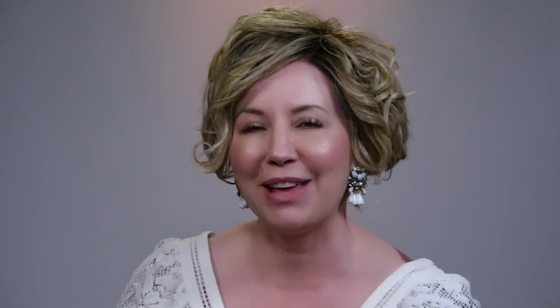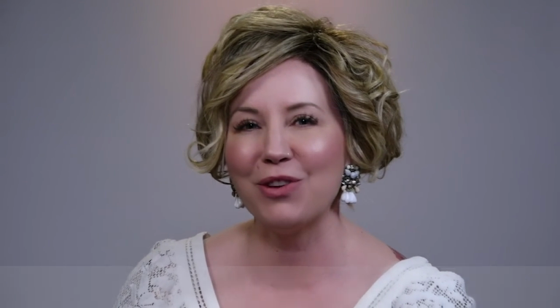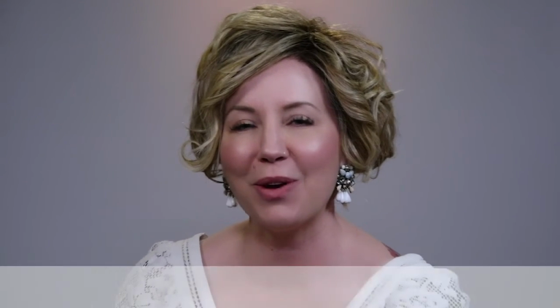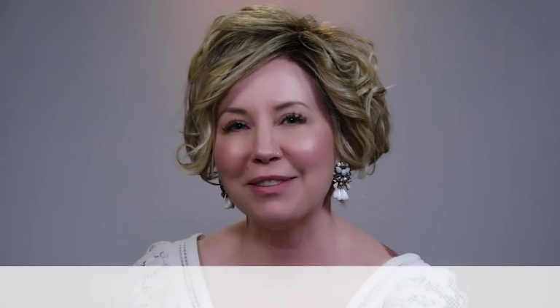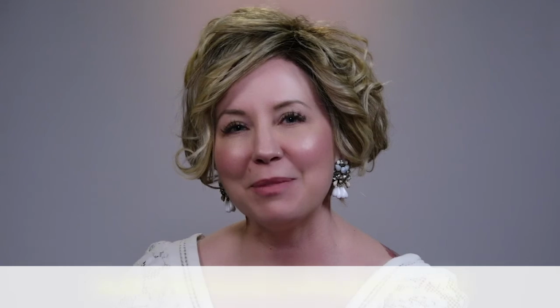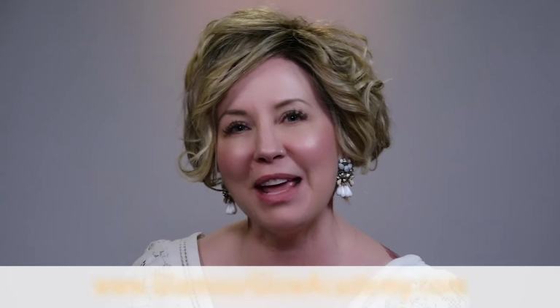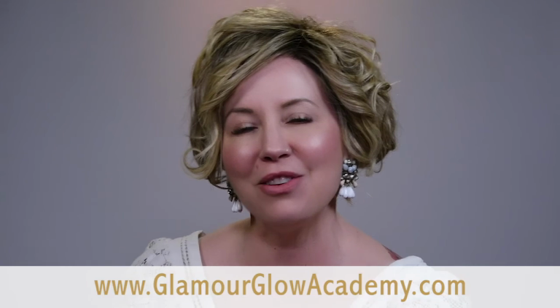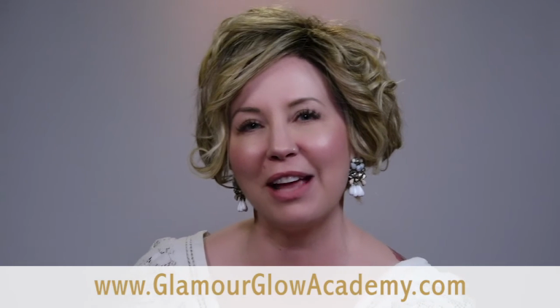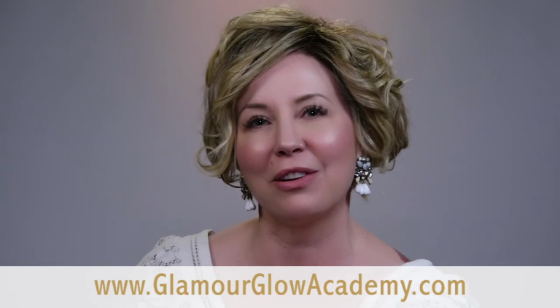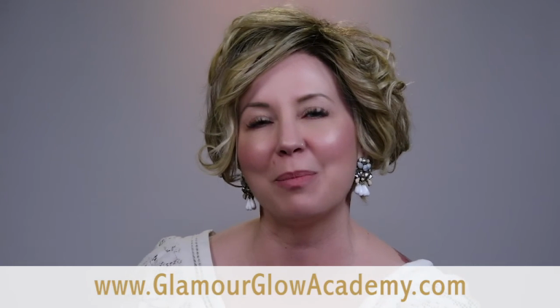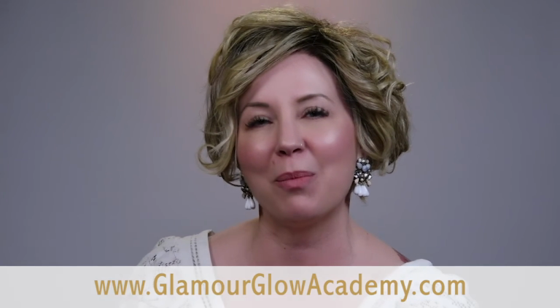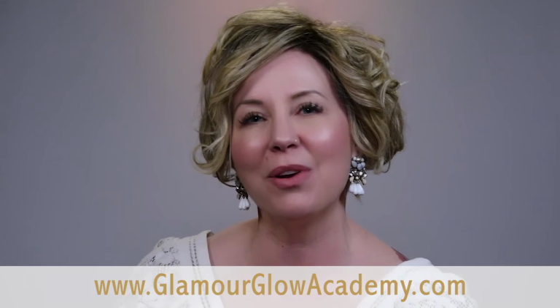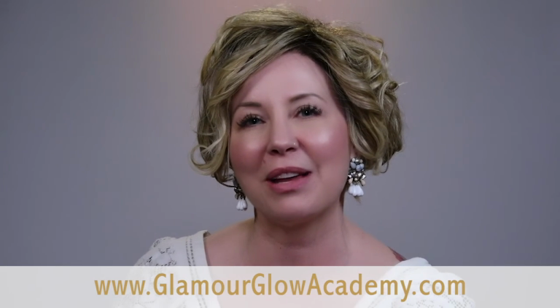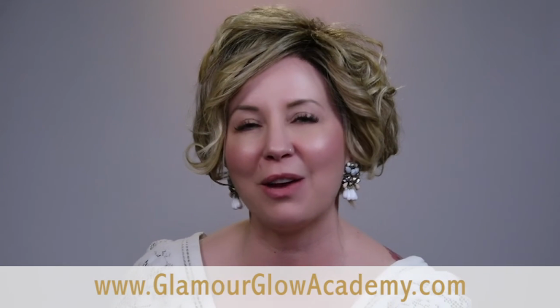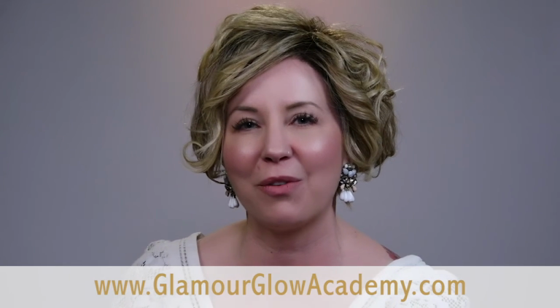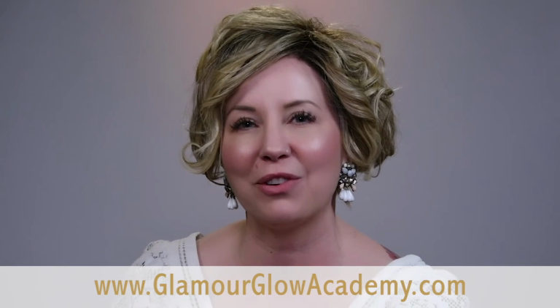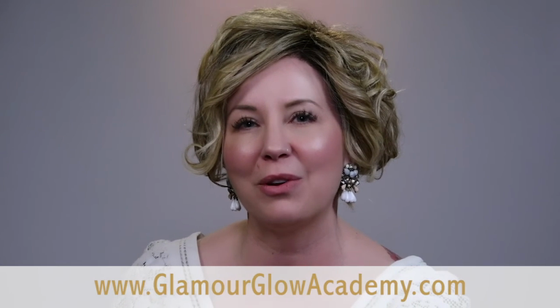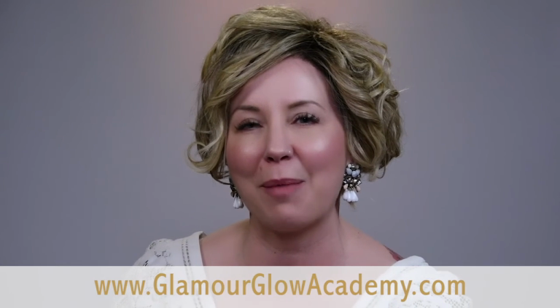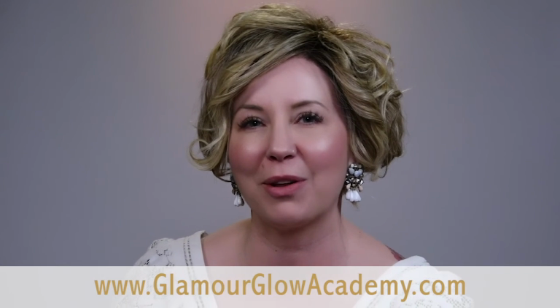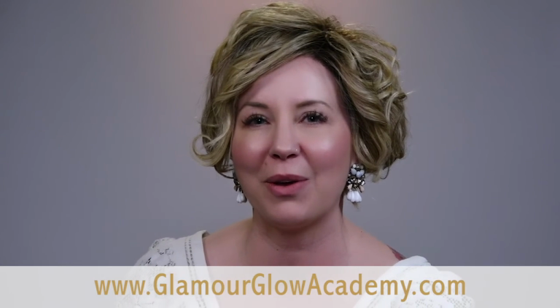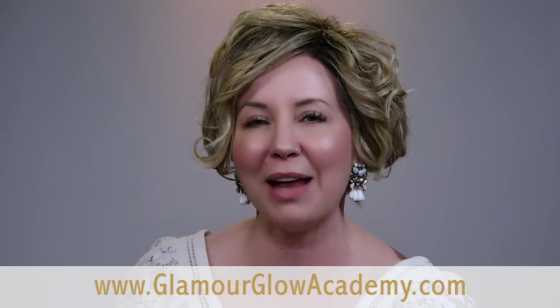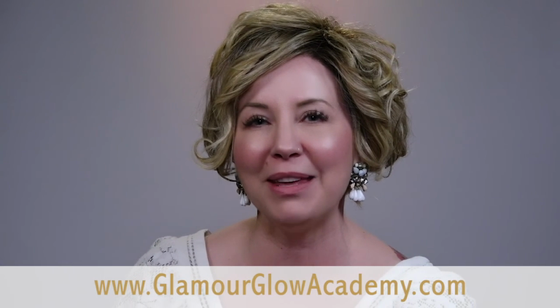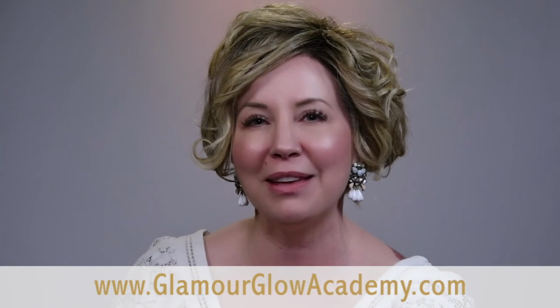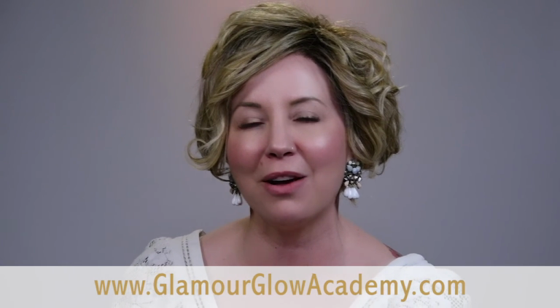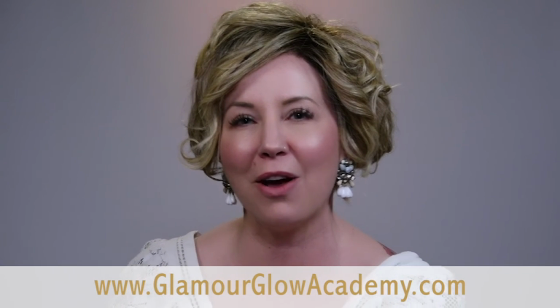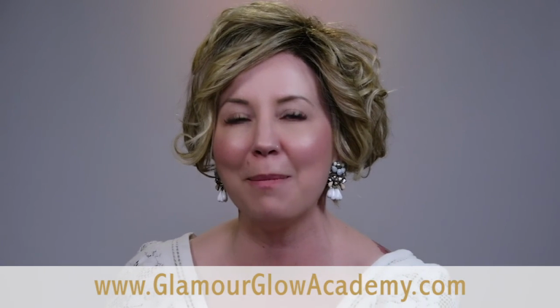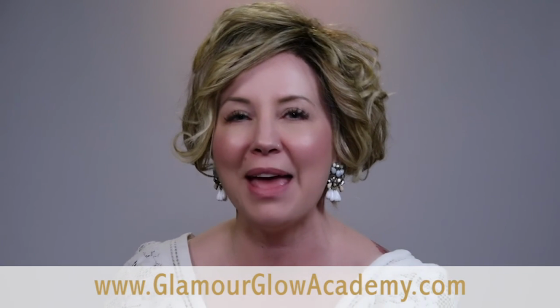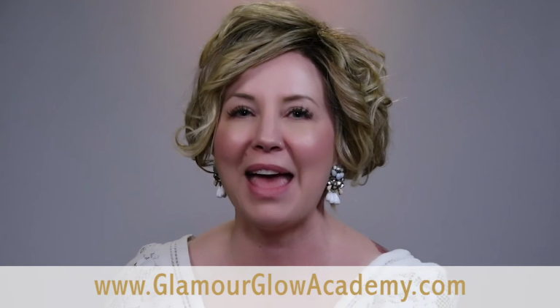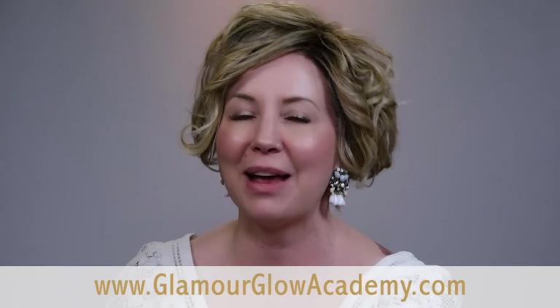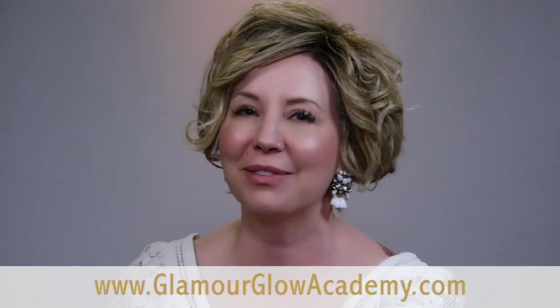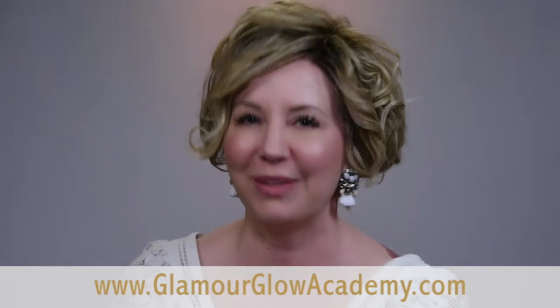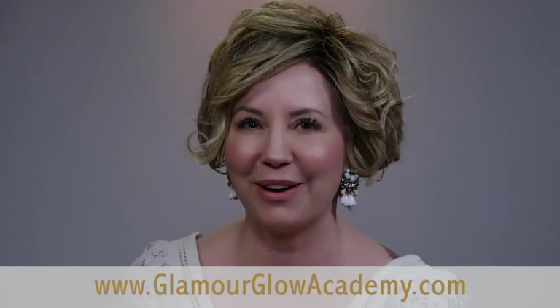If you enjoyed this tip today and would like to learn more, you can head over to GlamourGlowAcademy.com and I will see you there.